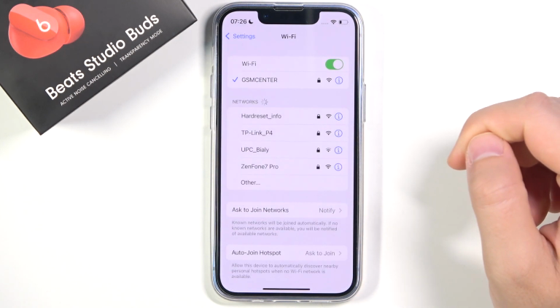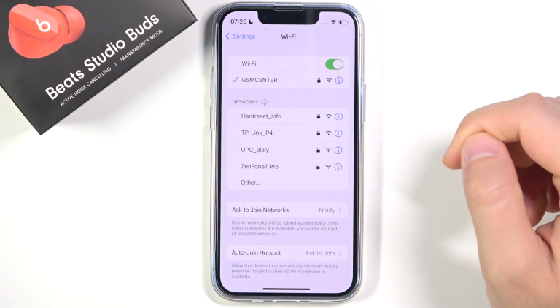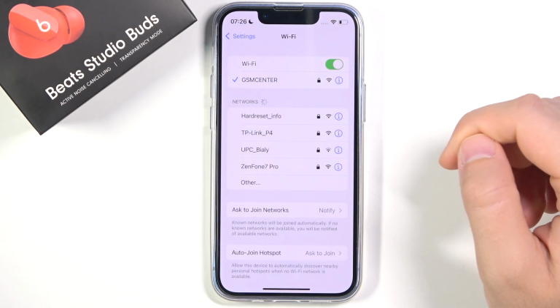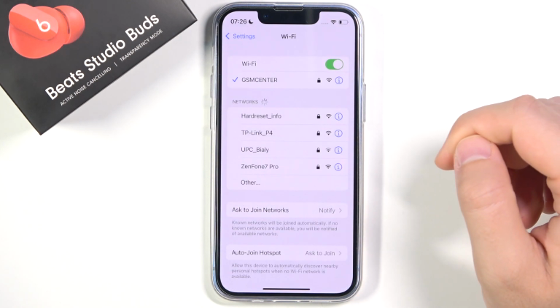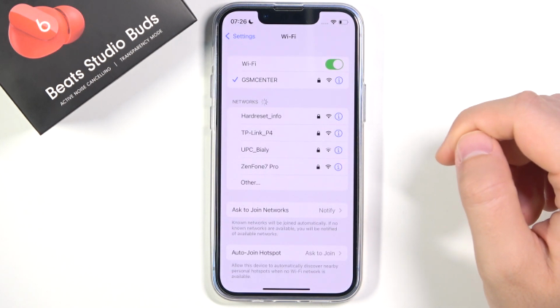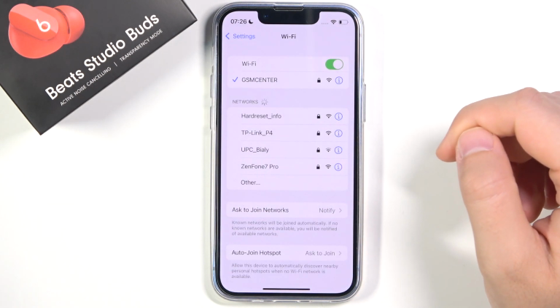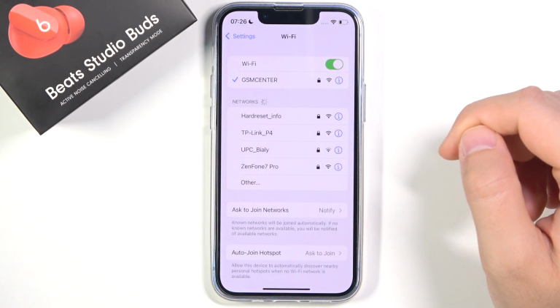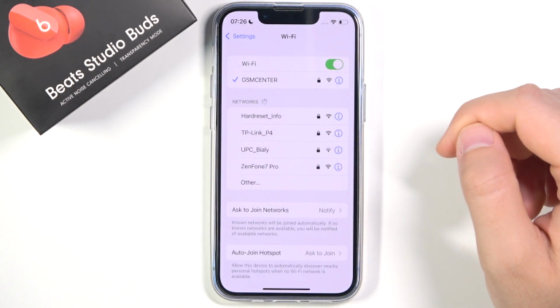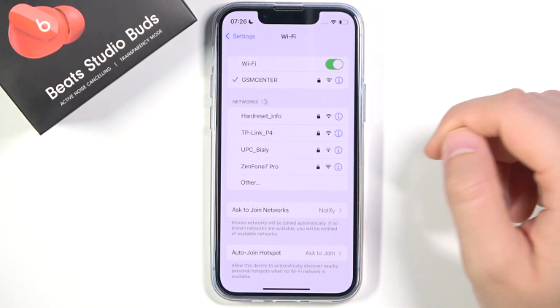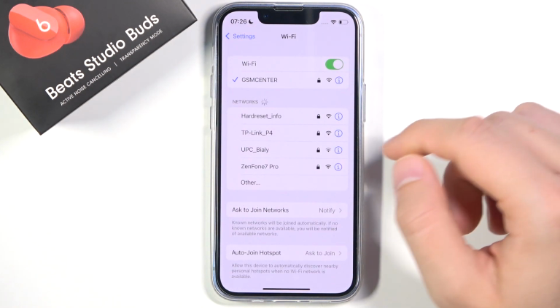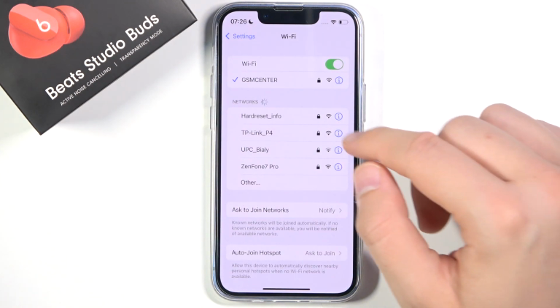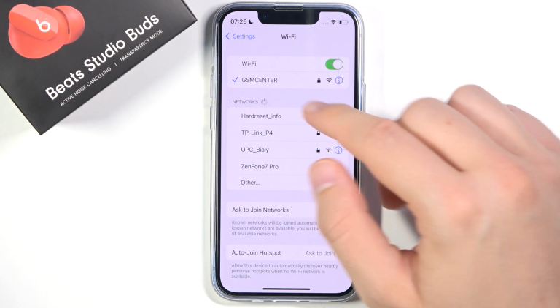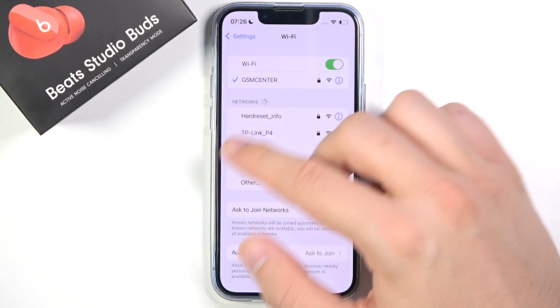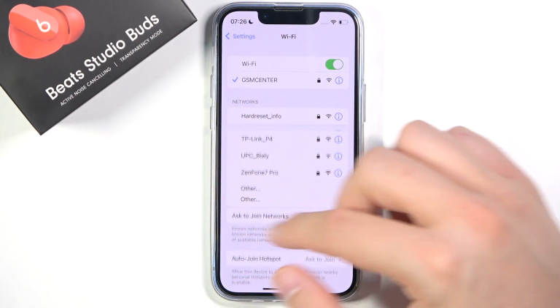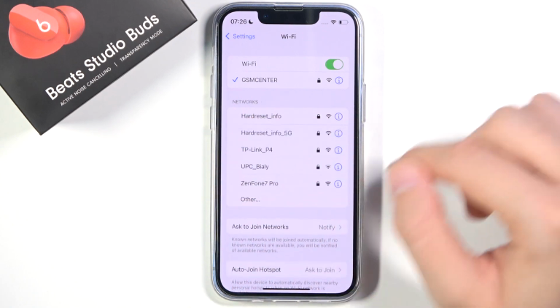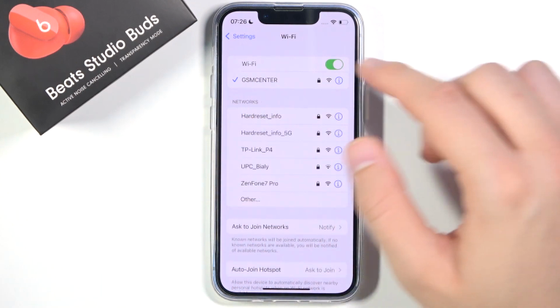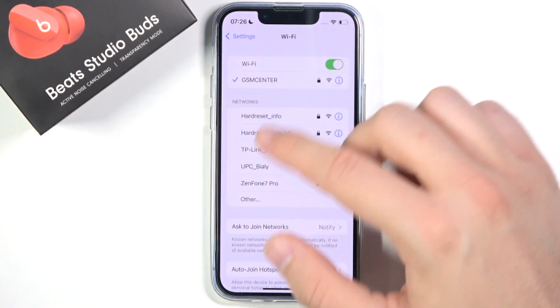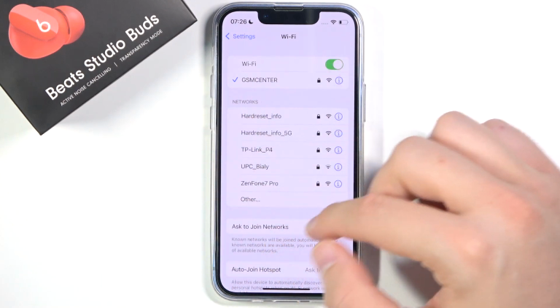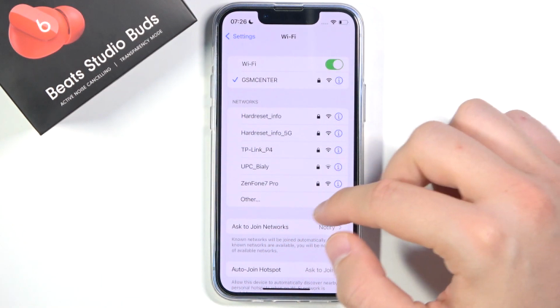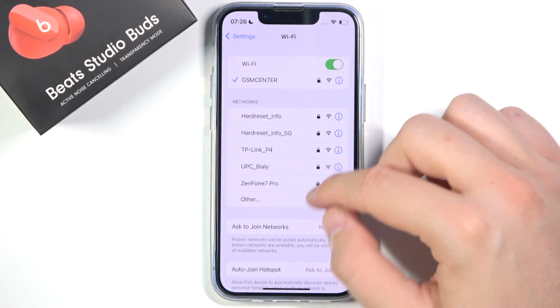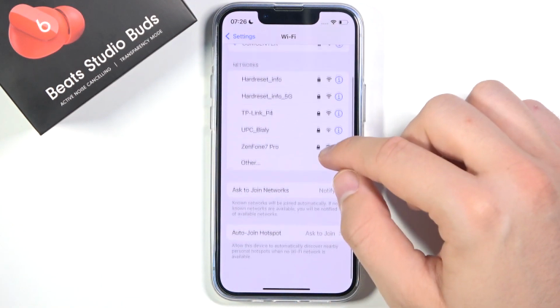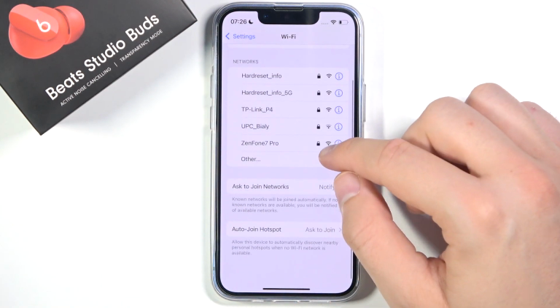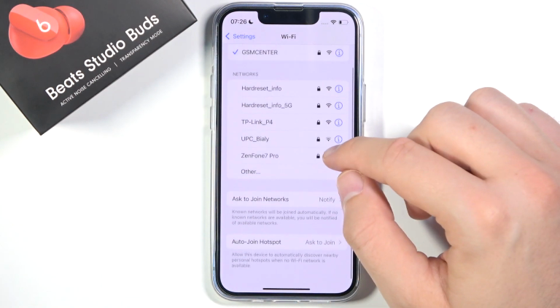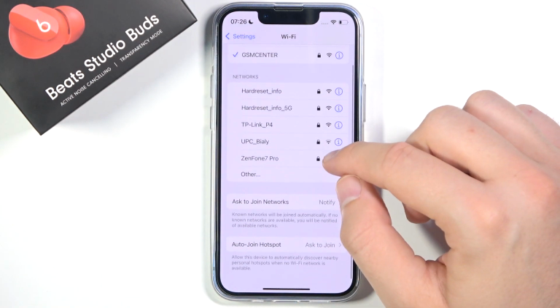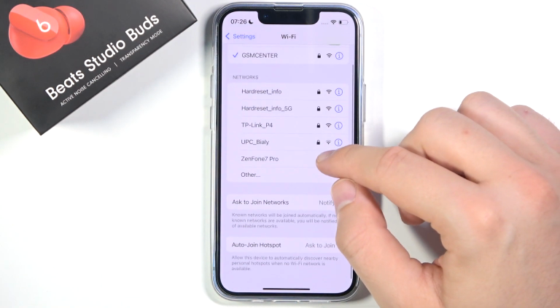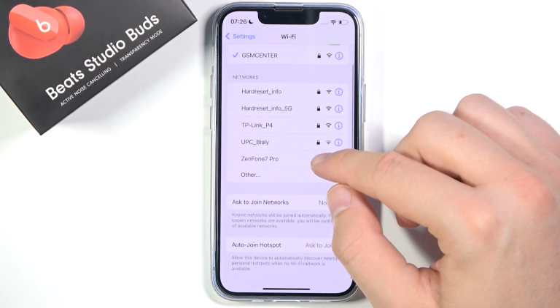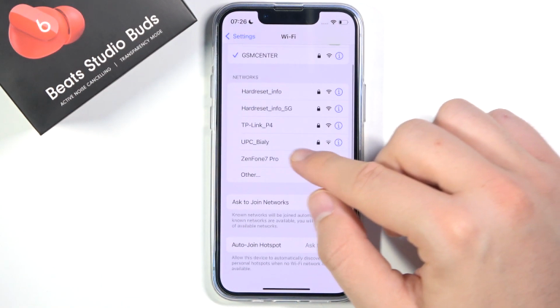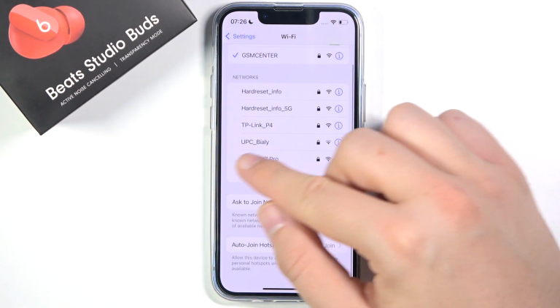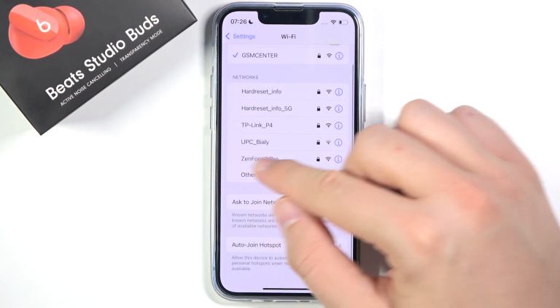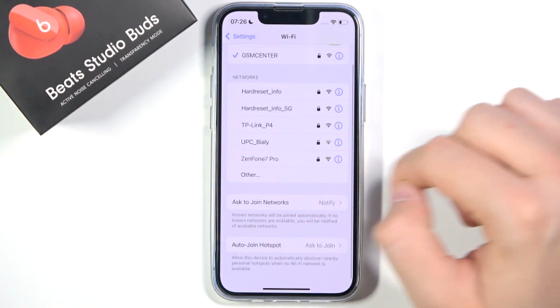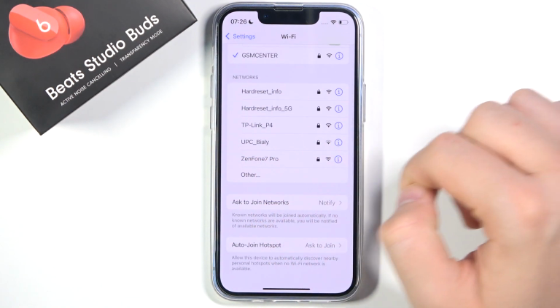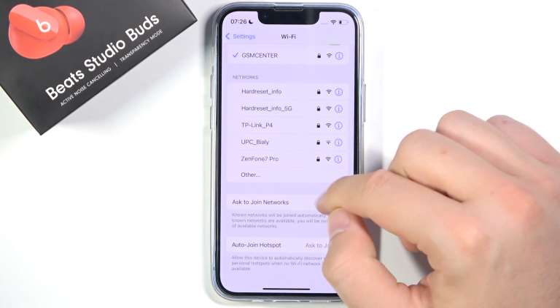And when you're here, you can find a few networks. I'm going to connect to Zenfone 7 Pro.